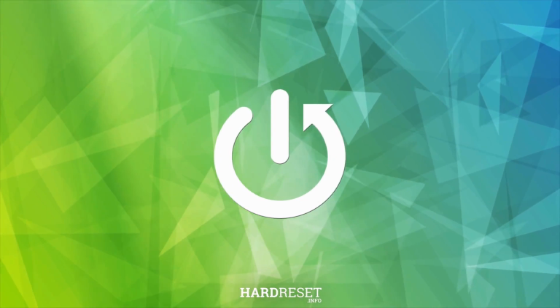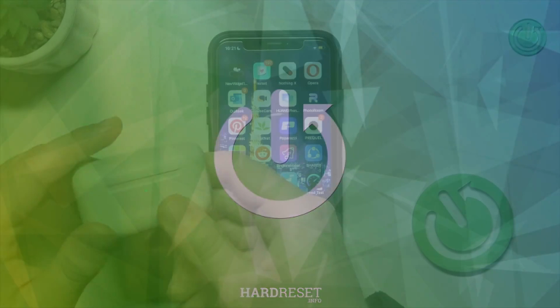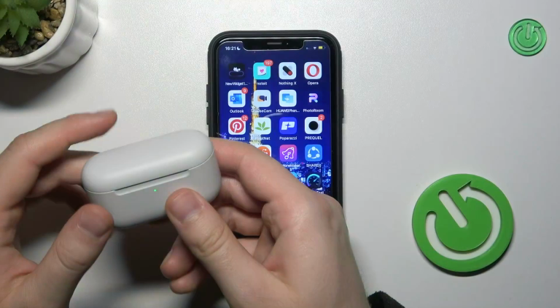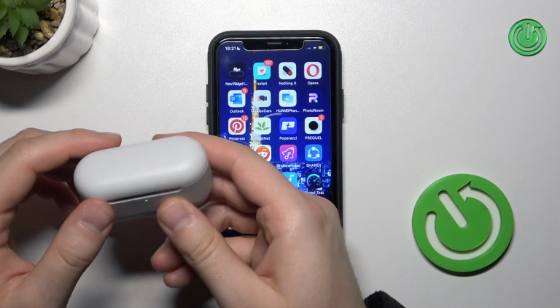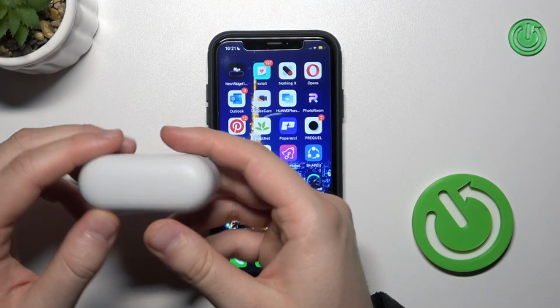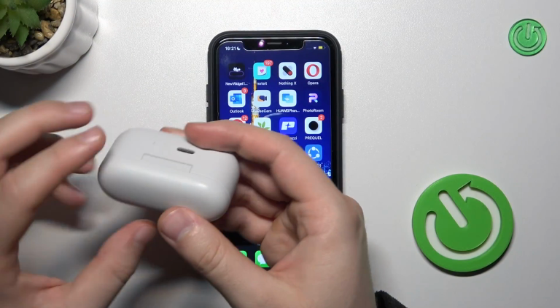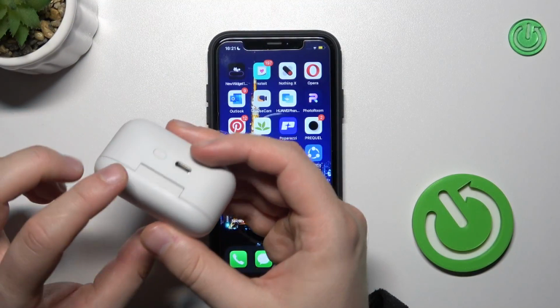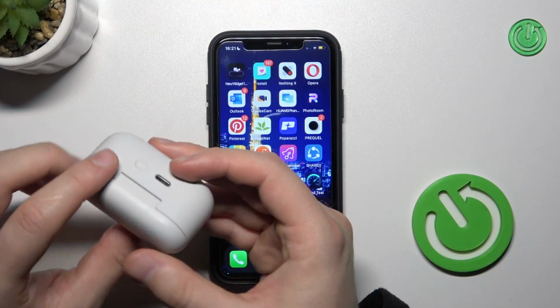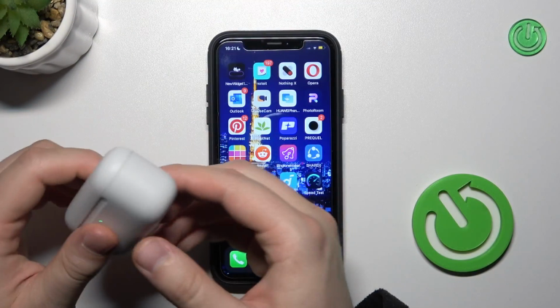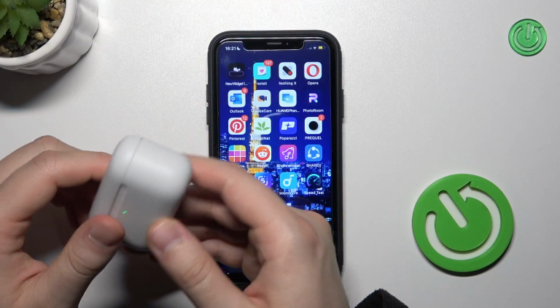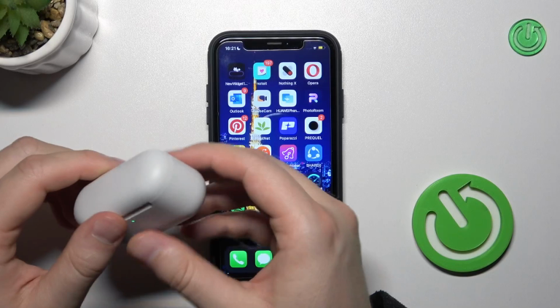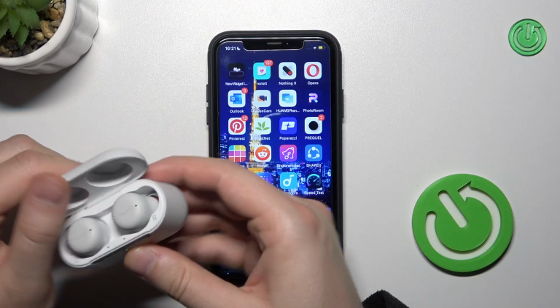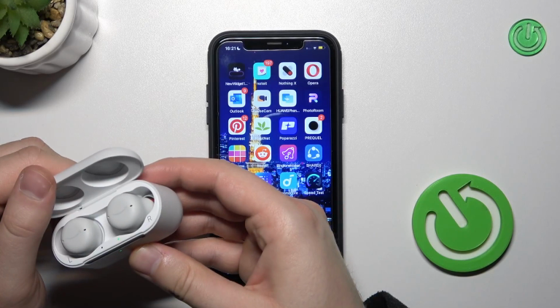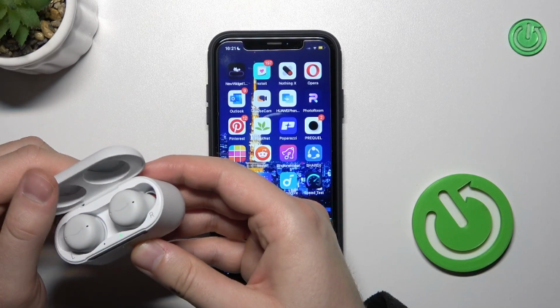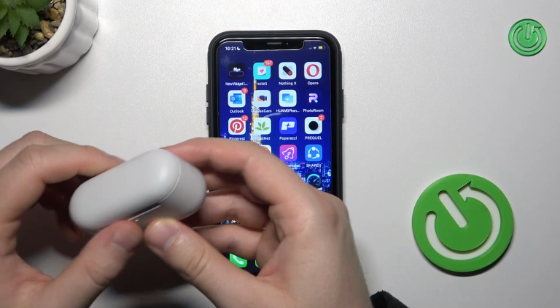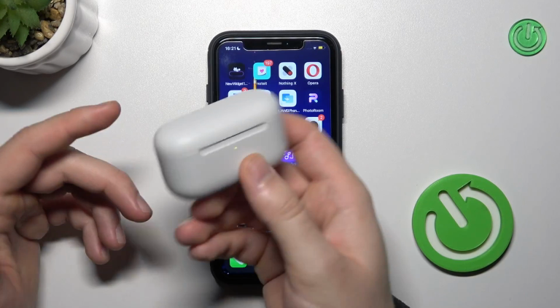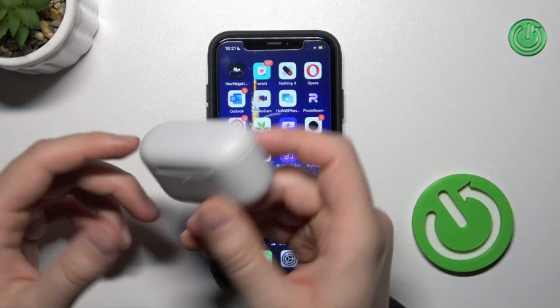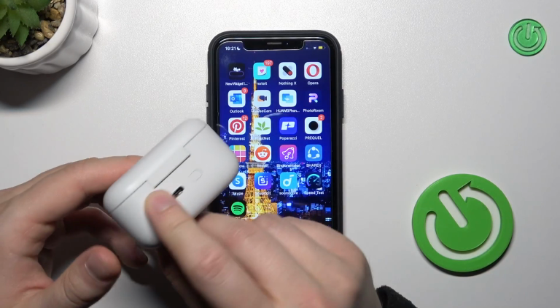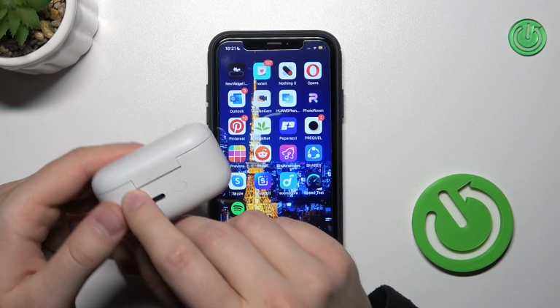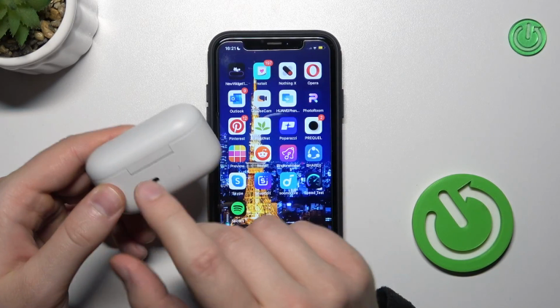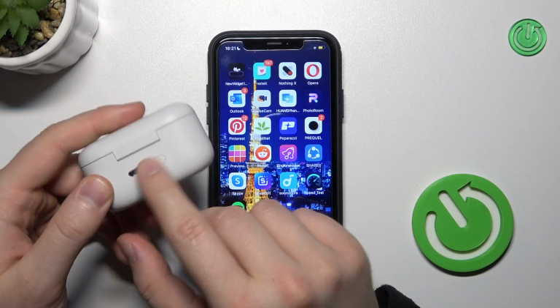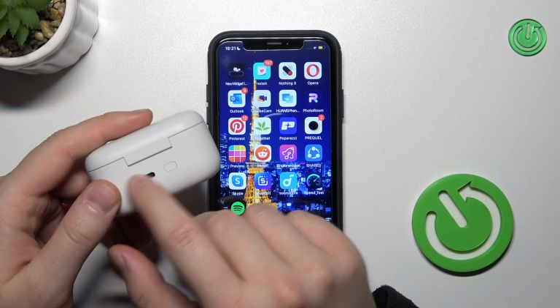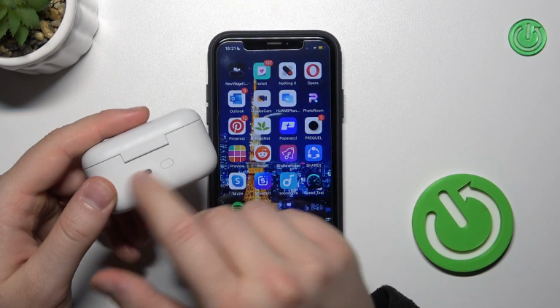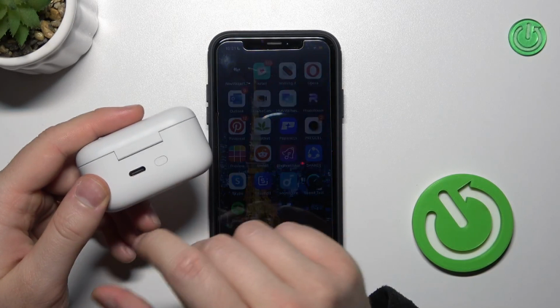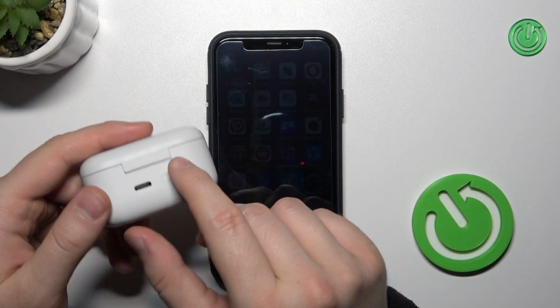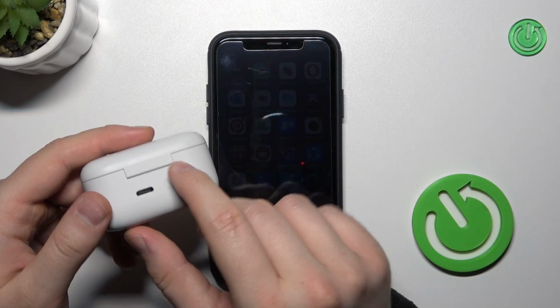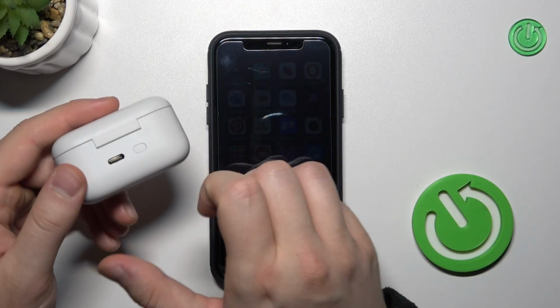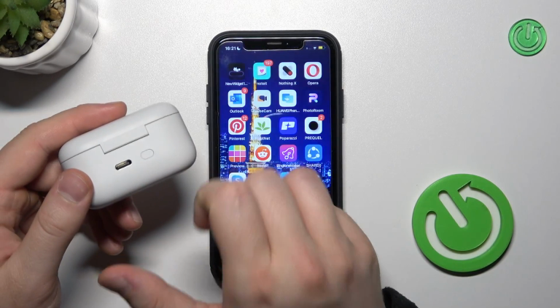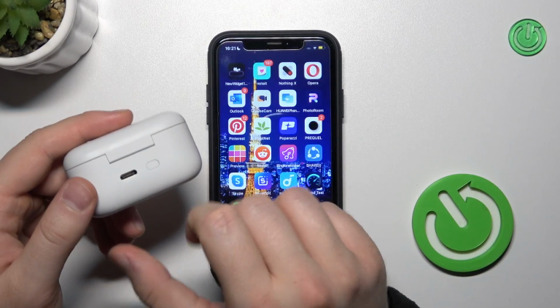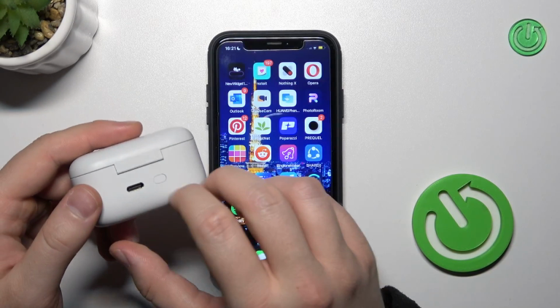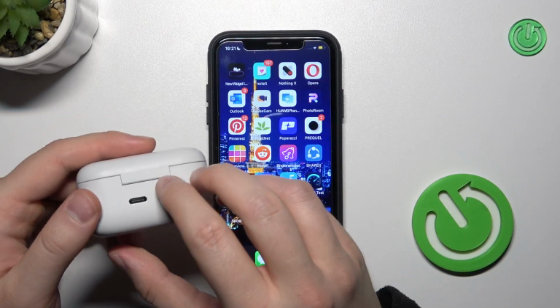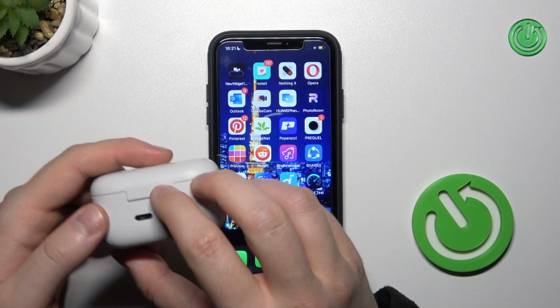First of all, you have to charge your case and earbuds inside at least to 50%, thanks to this USB-C charging port.